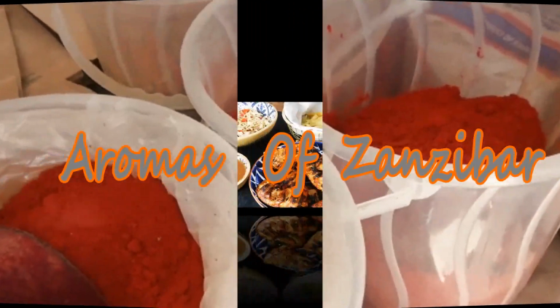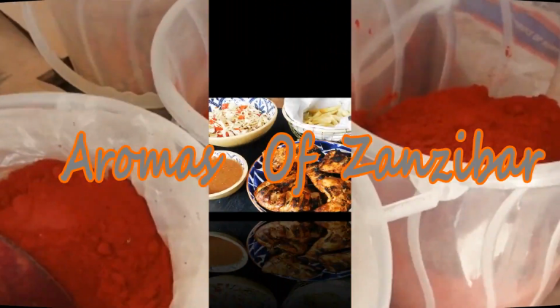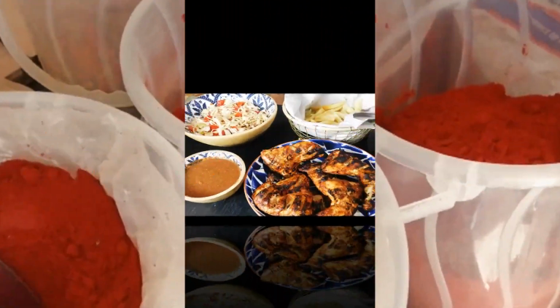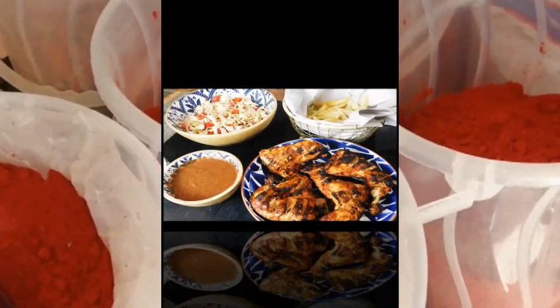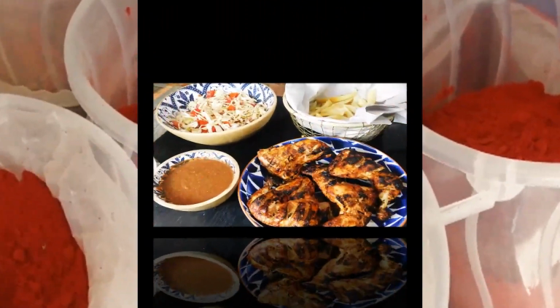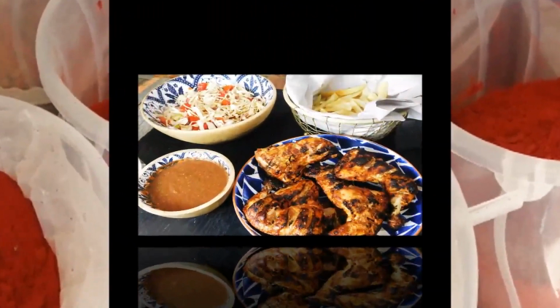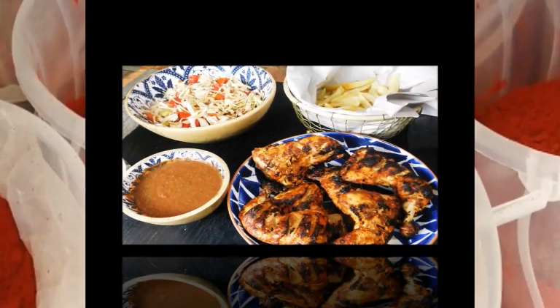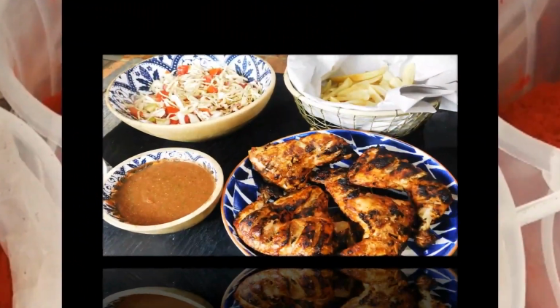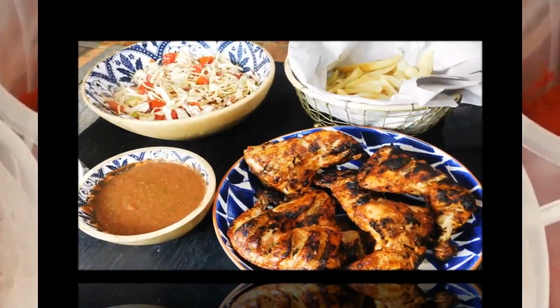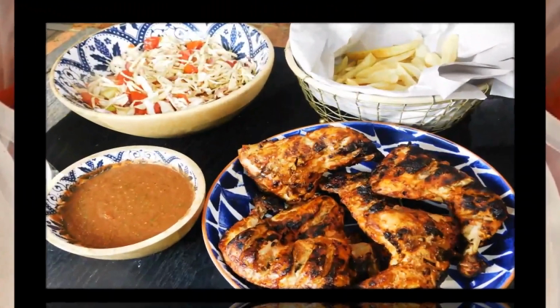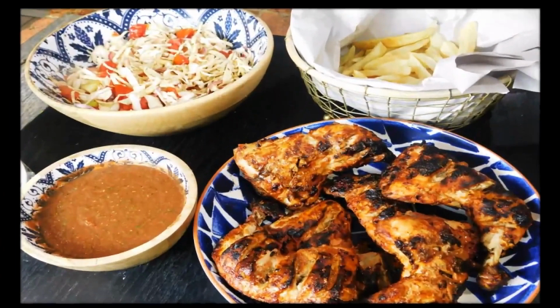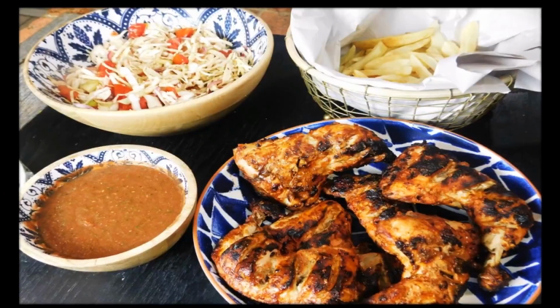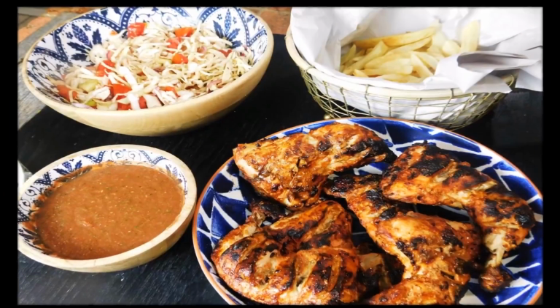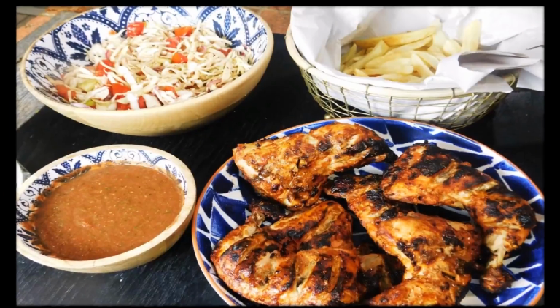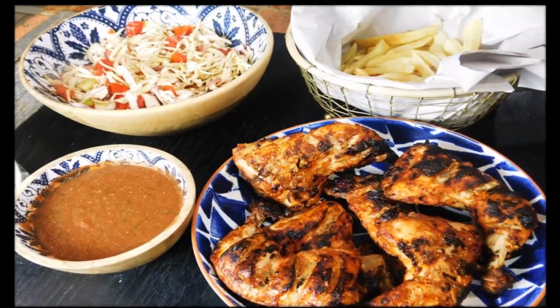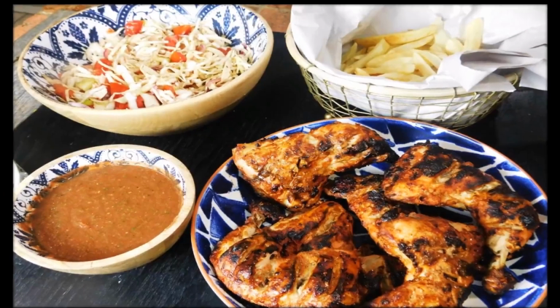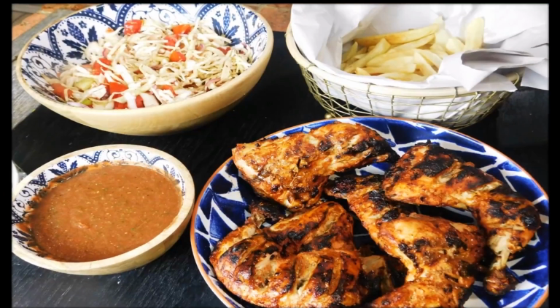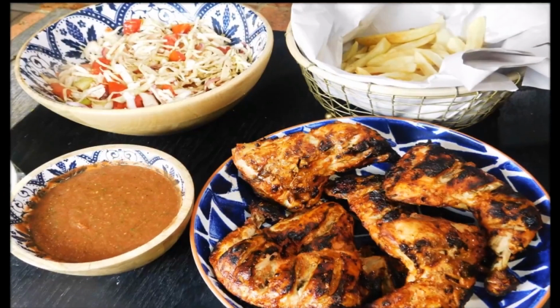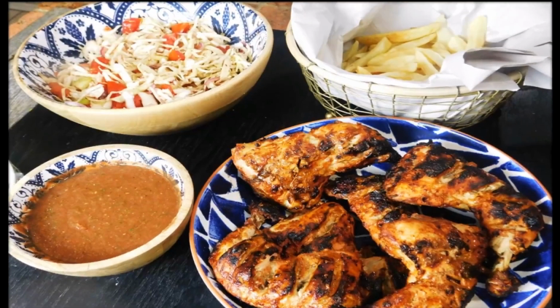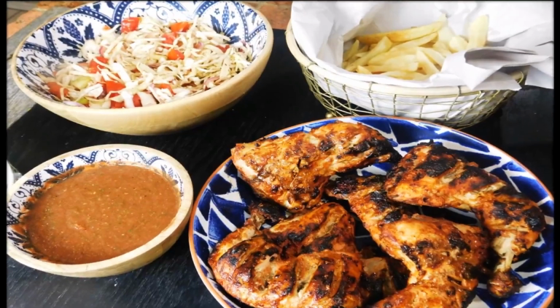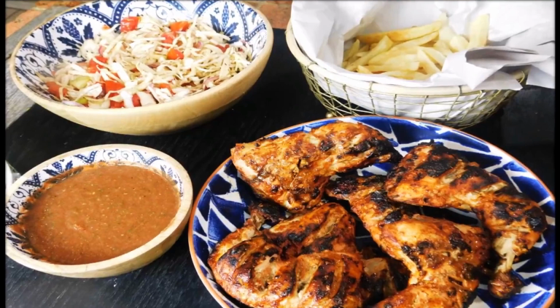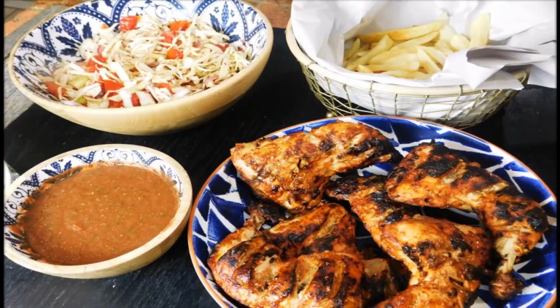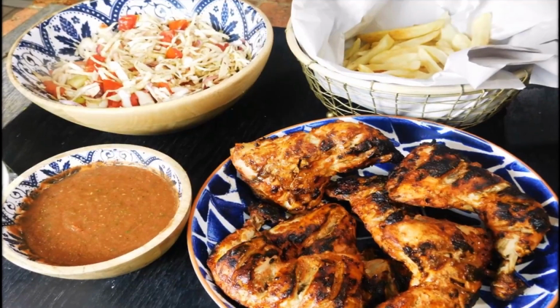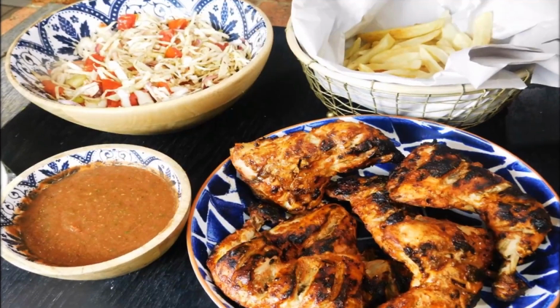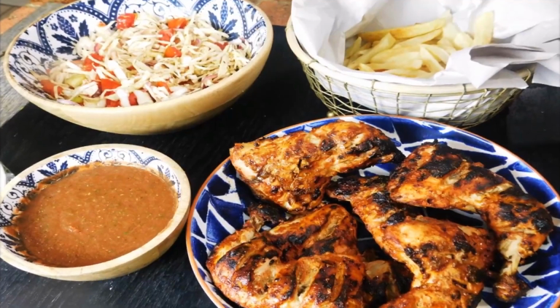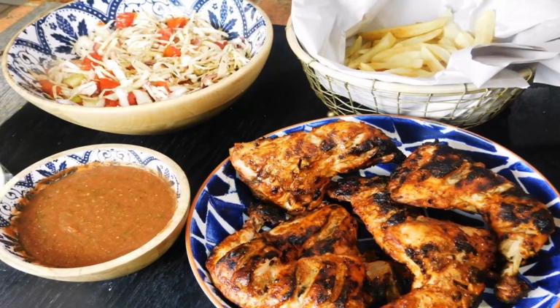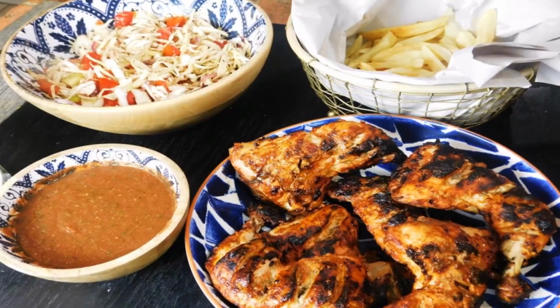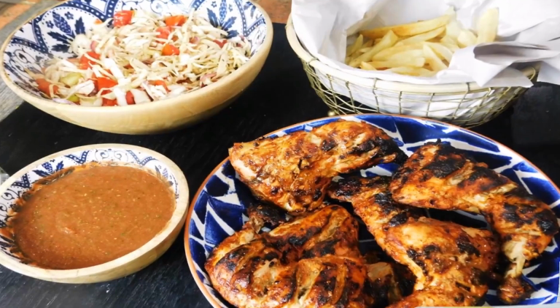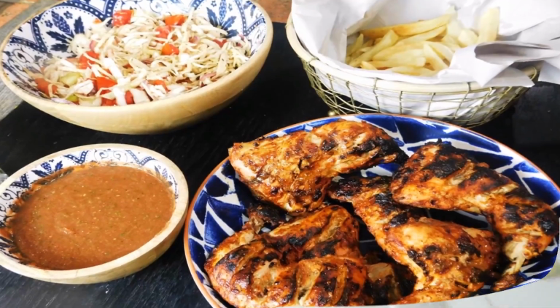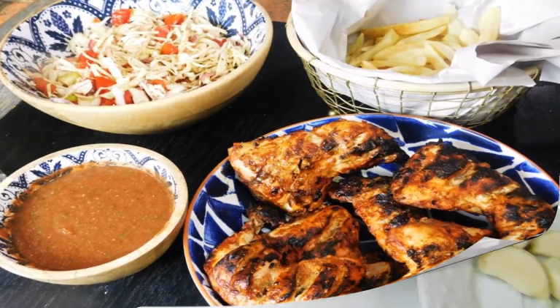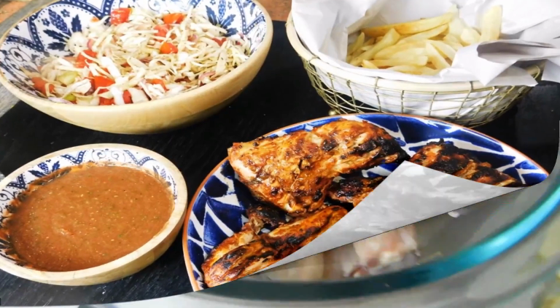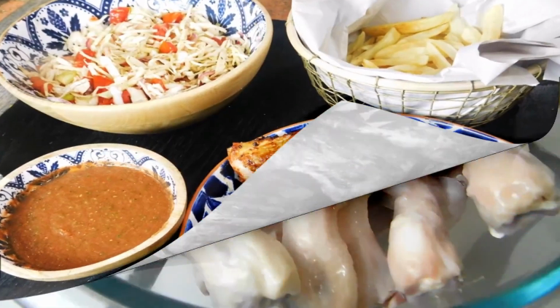Welcome, Karibuni, to Aroma of Zanzibar. Today I'm going to share with you how I'm making this delicious chicken sekela.